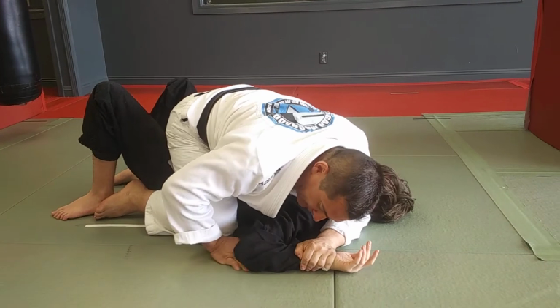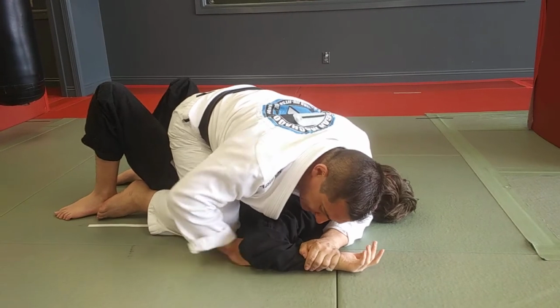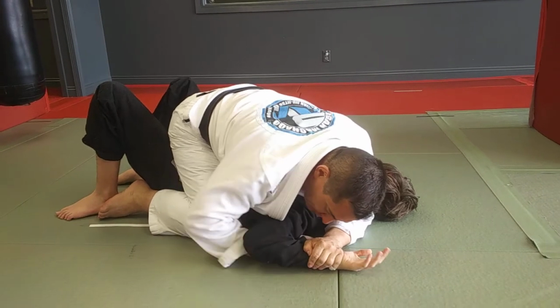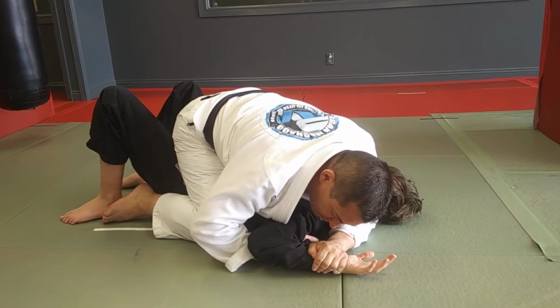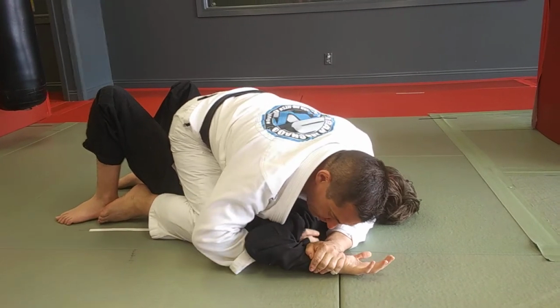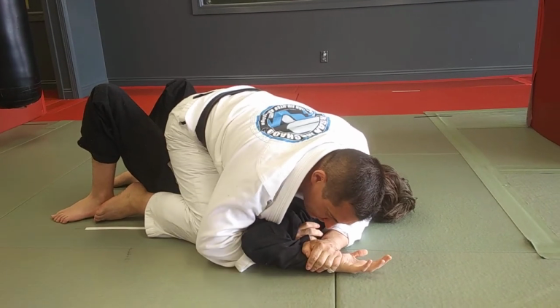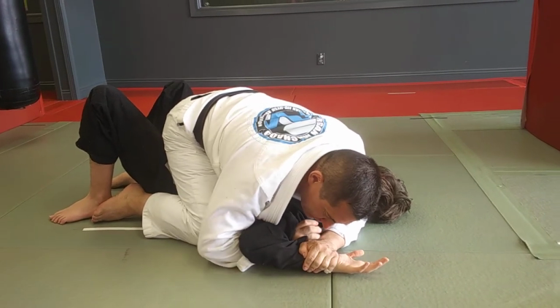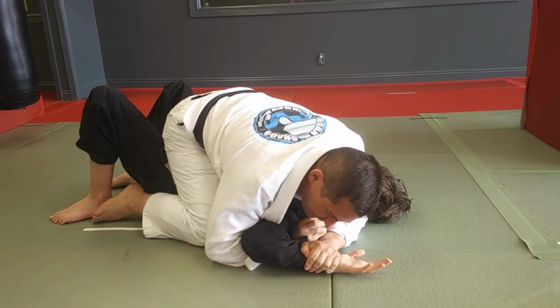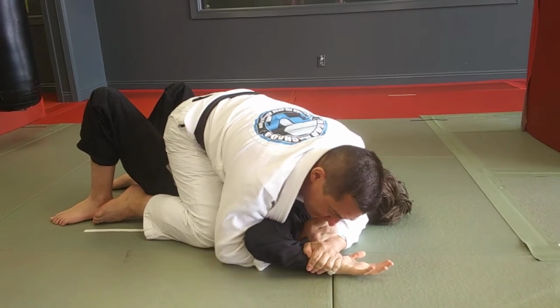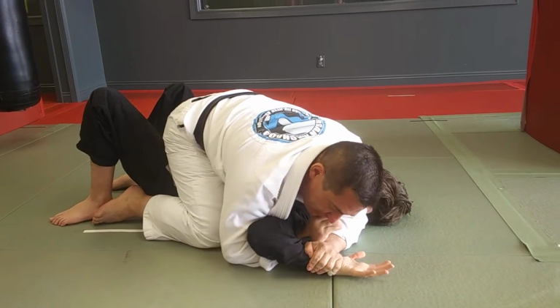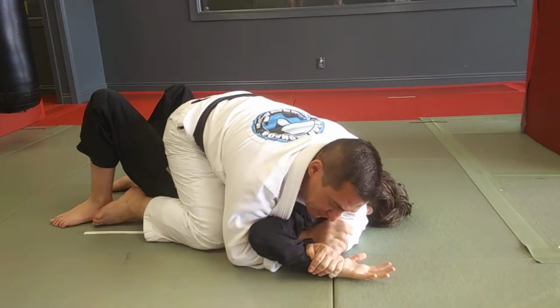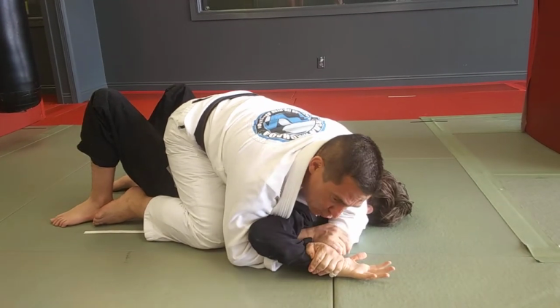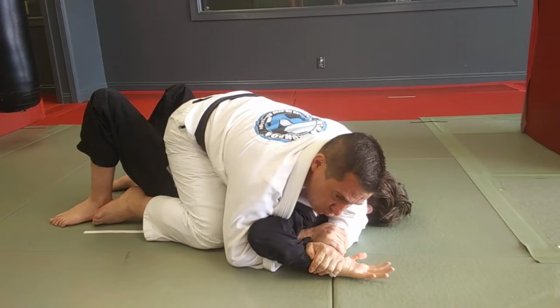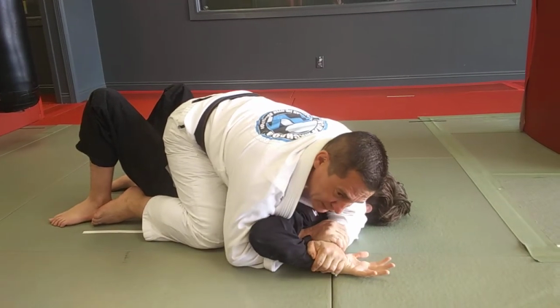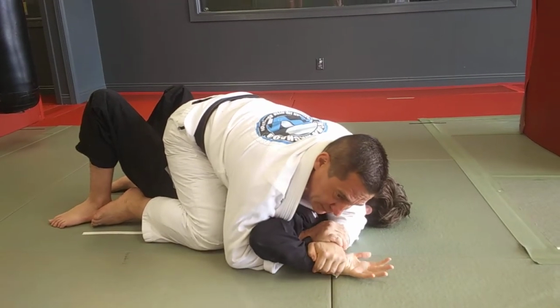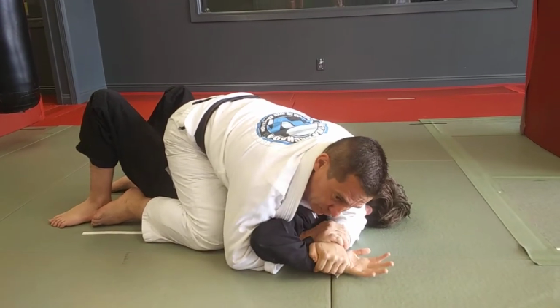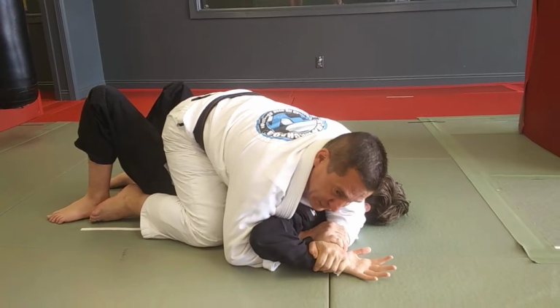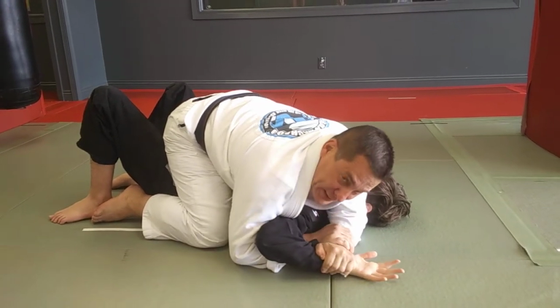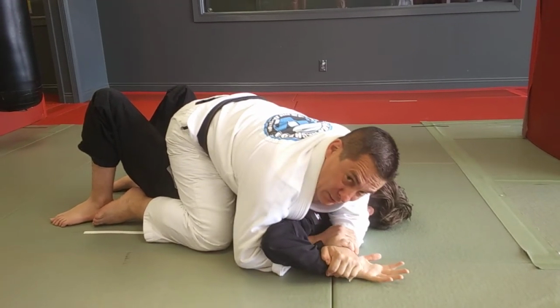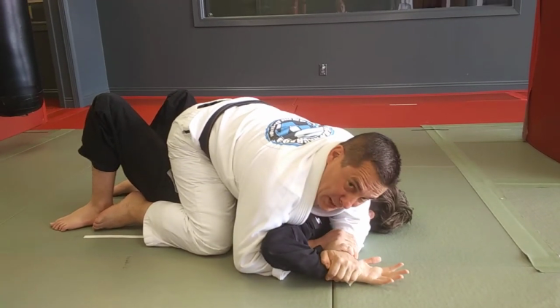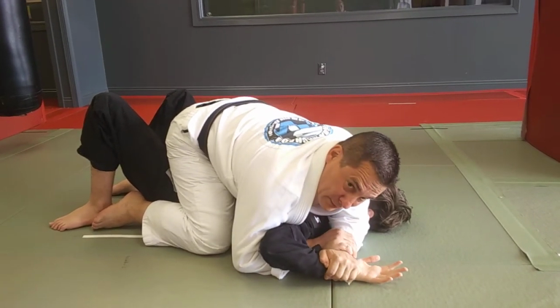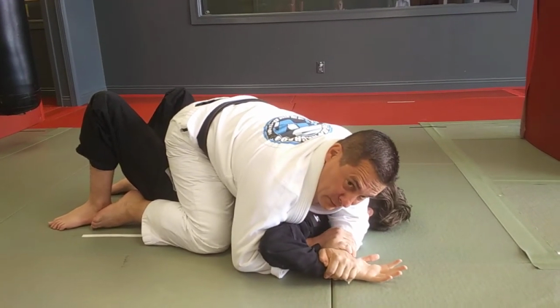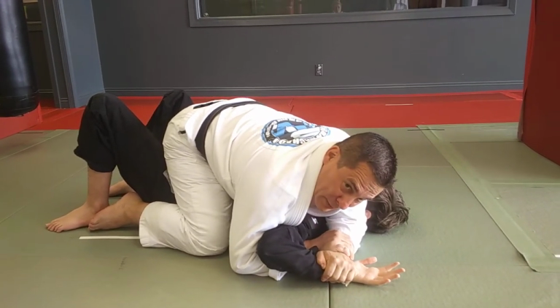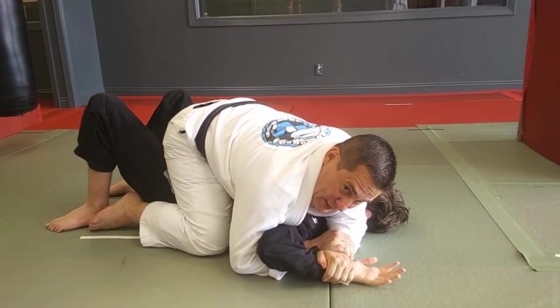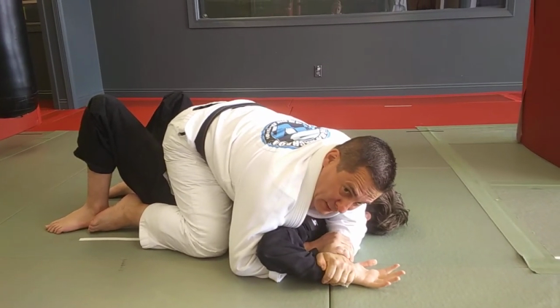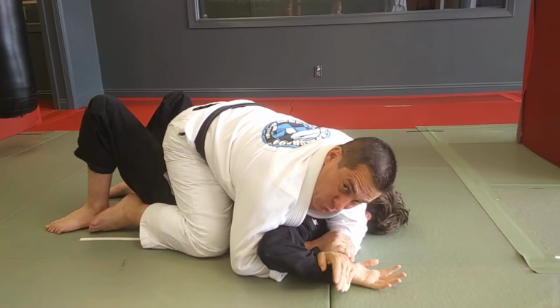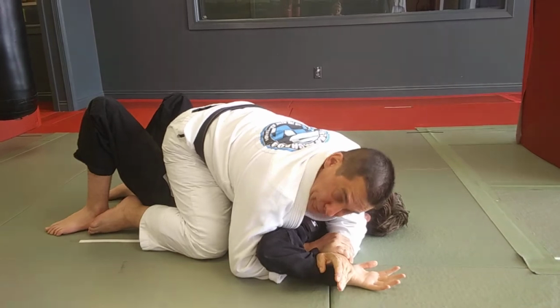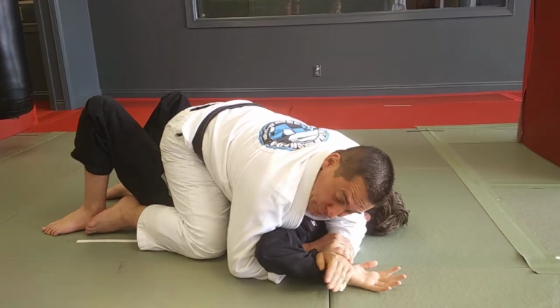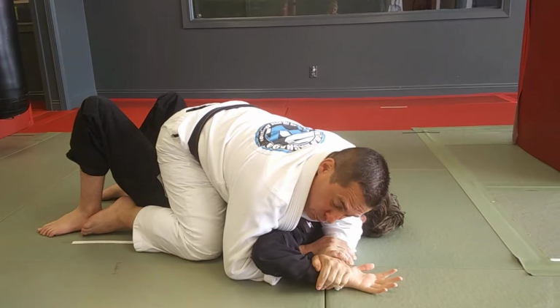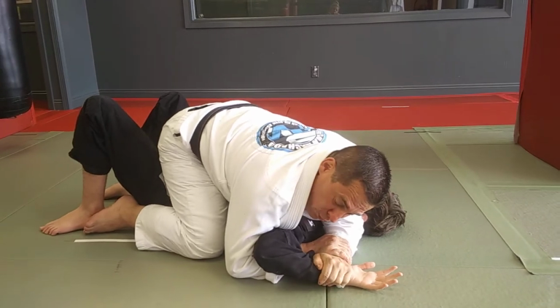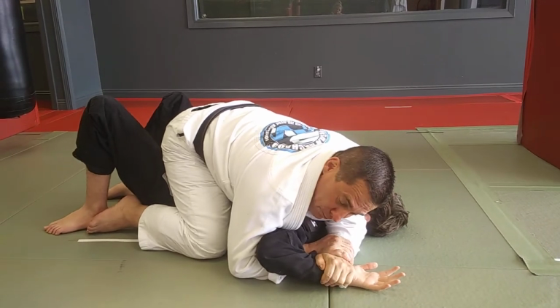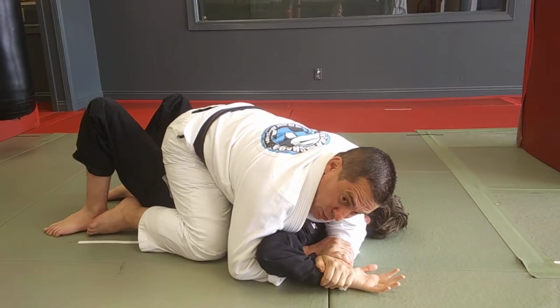Passes under and grabs my own wrist to complete the key lock — the Americana, or figure four arm bar.